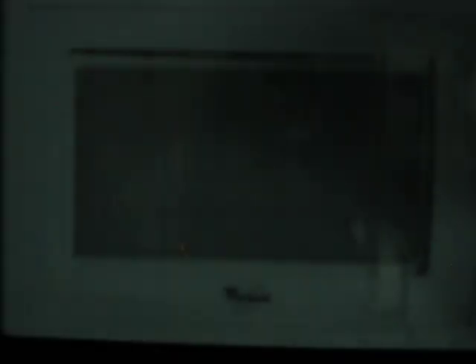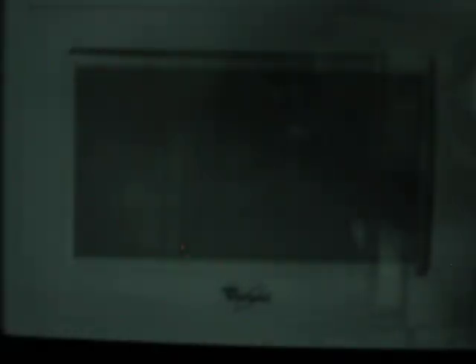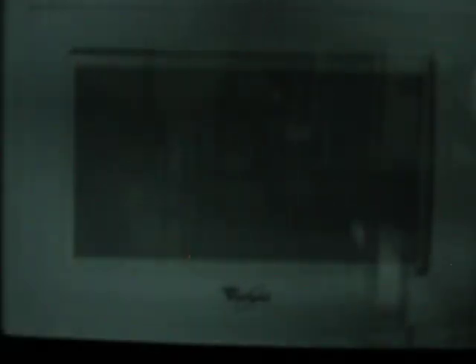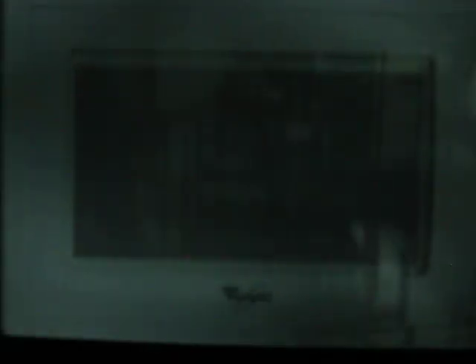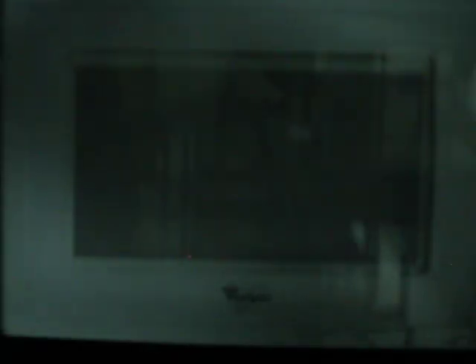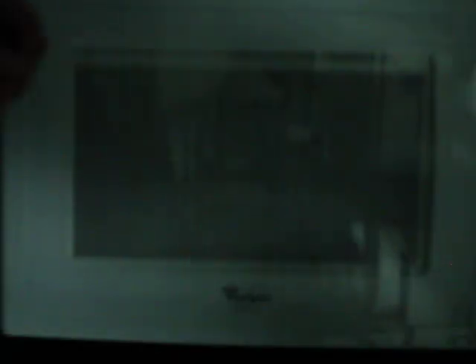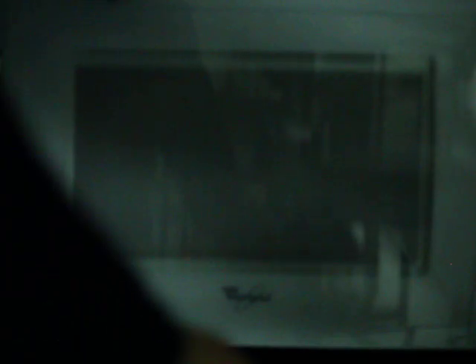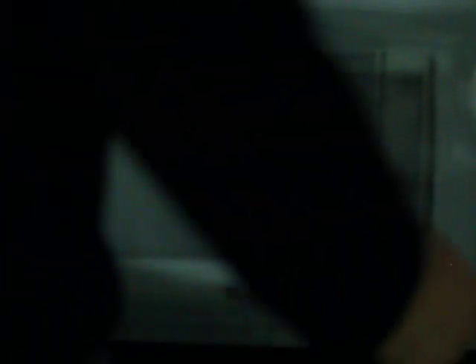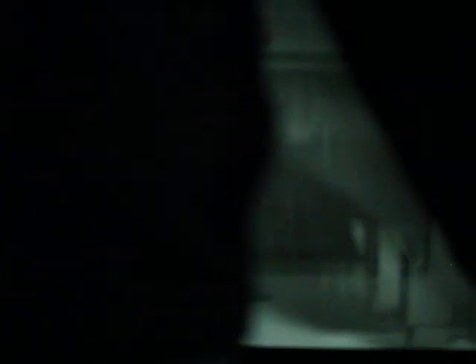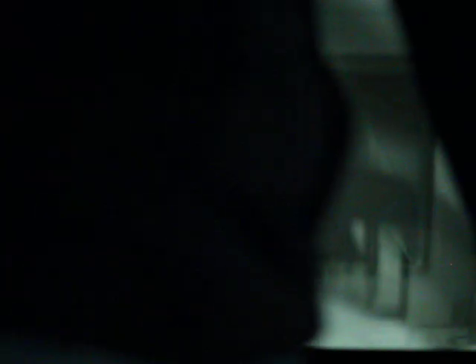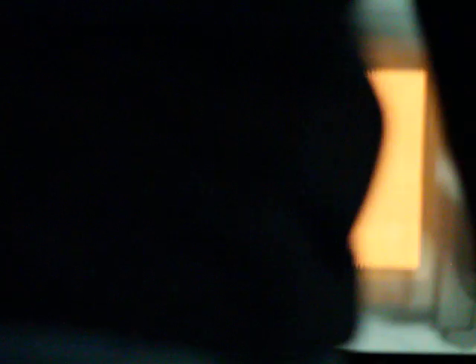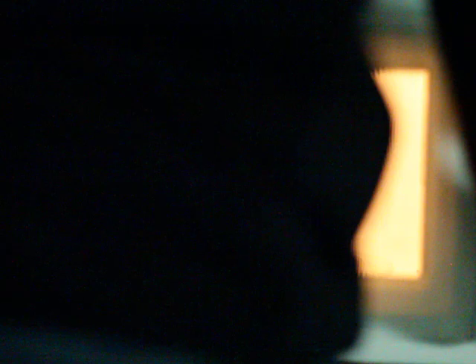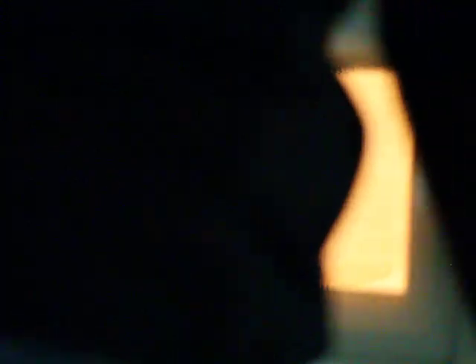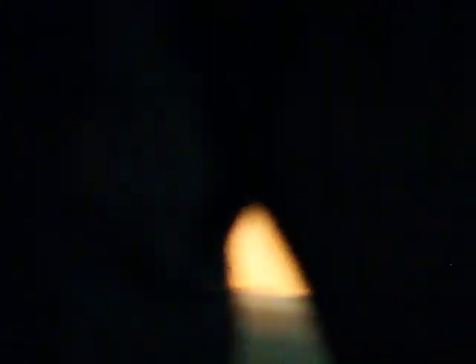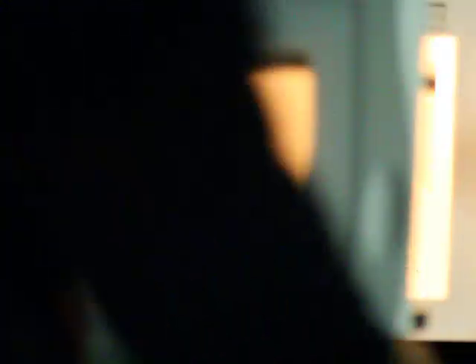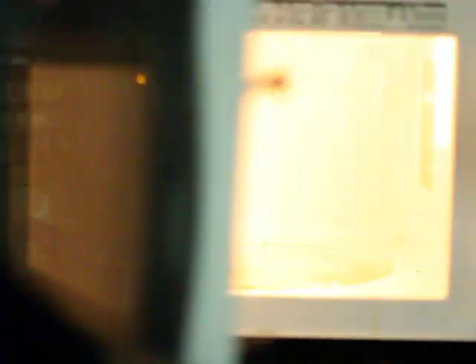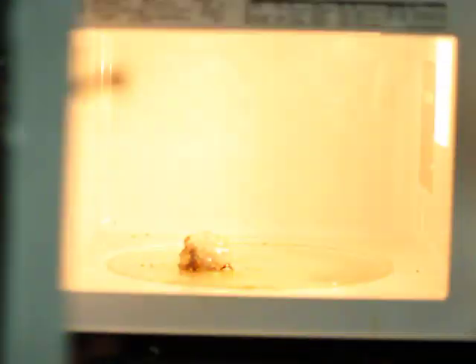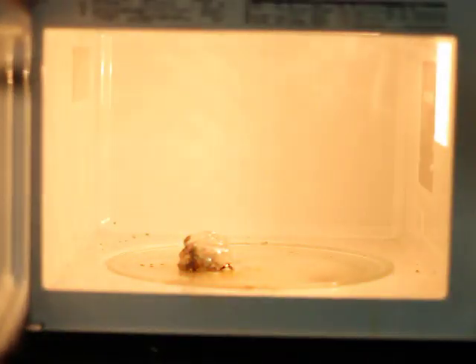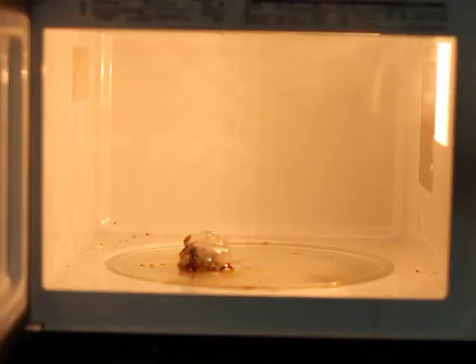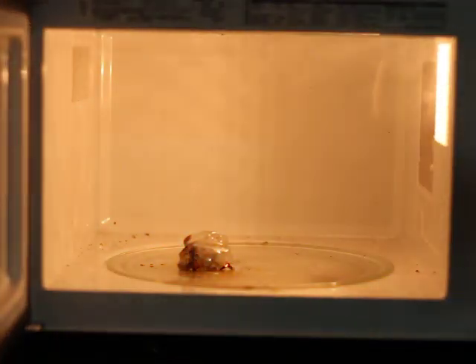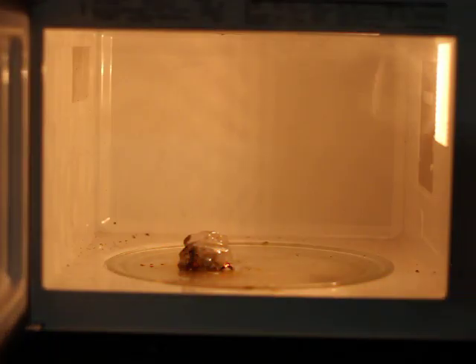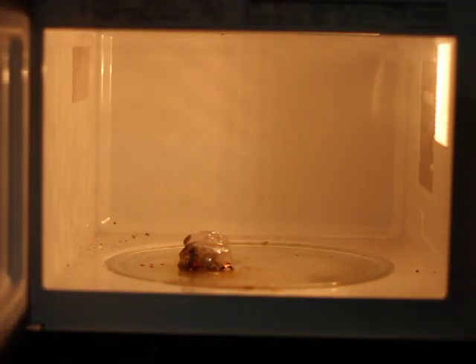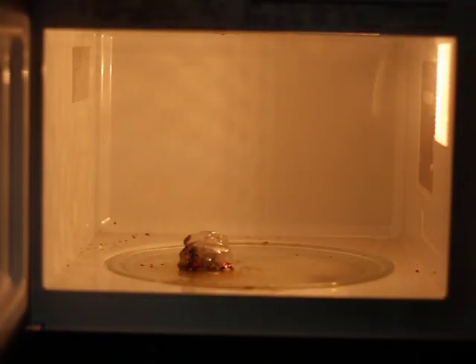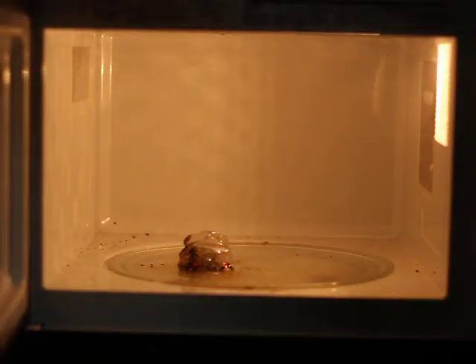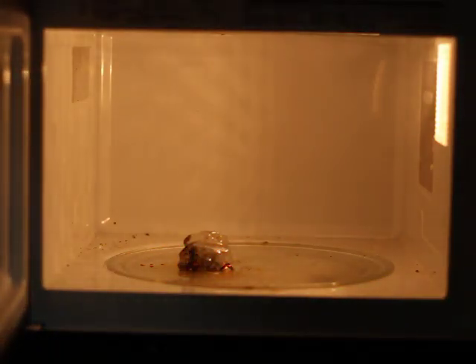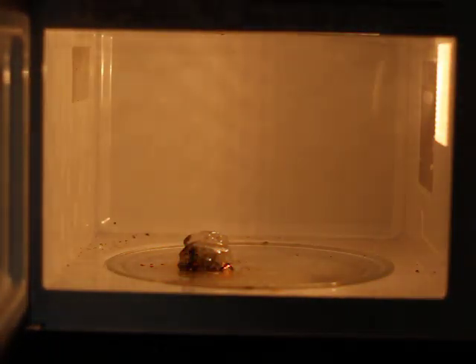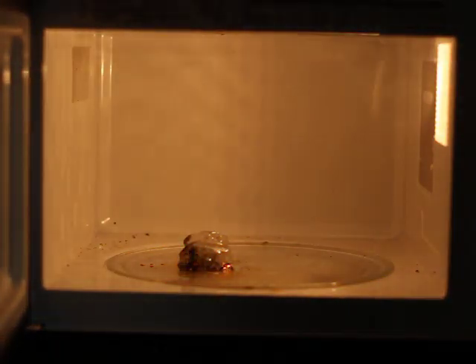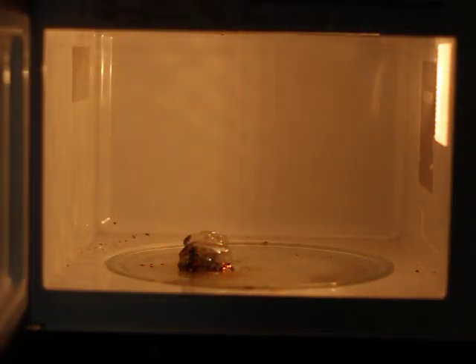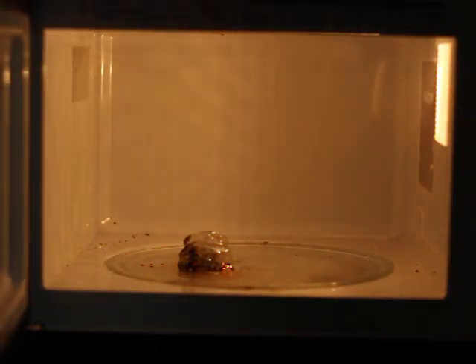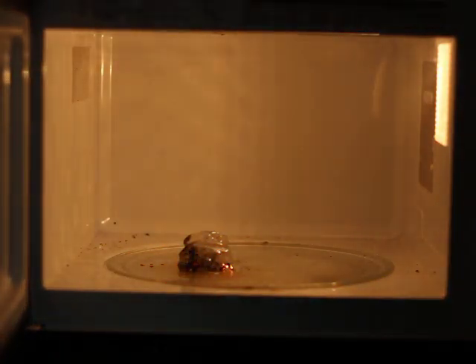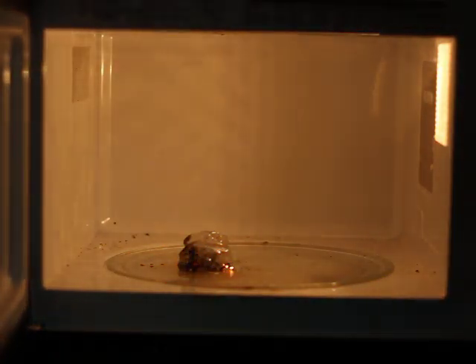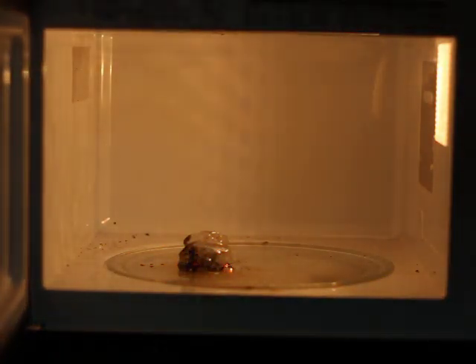This effect may be more visible if we microwave the napkin uncovered, so that's what we'll go ahead and do next.